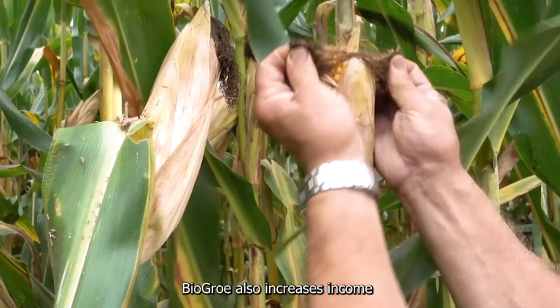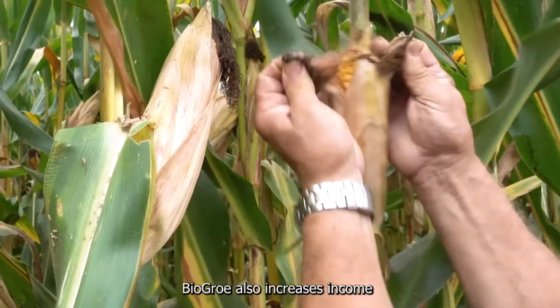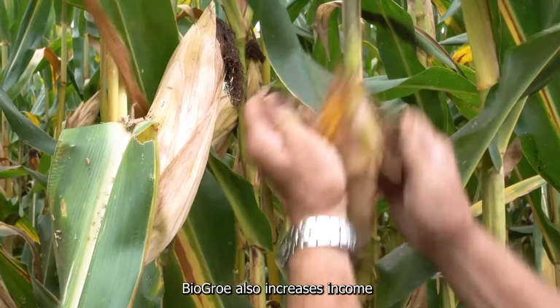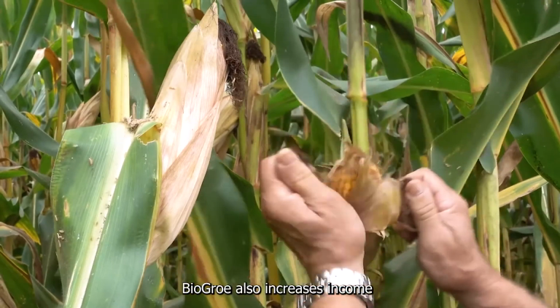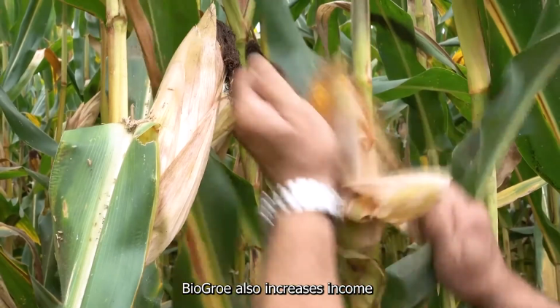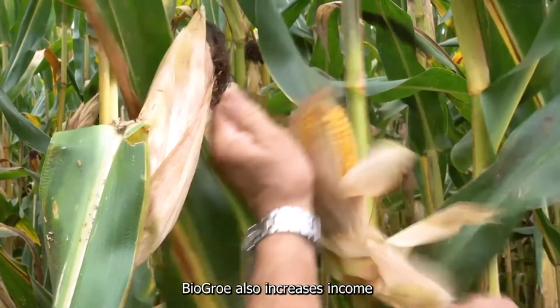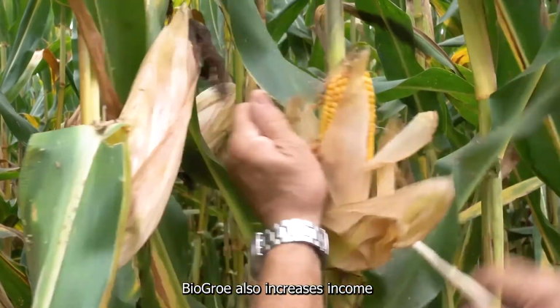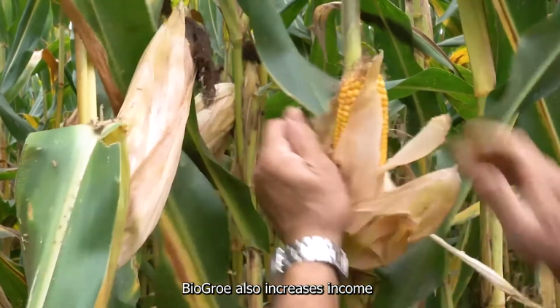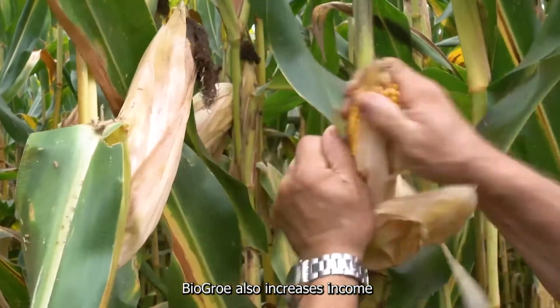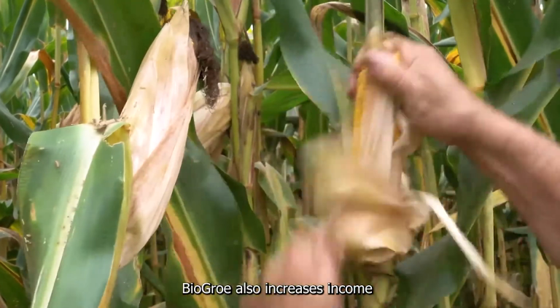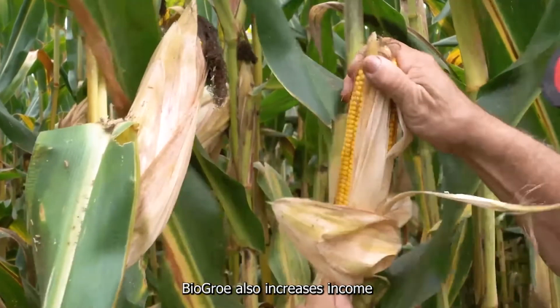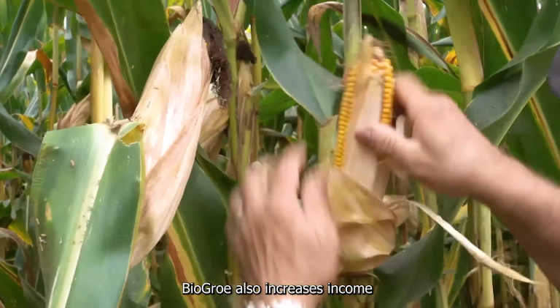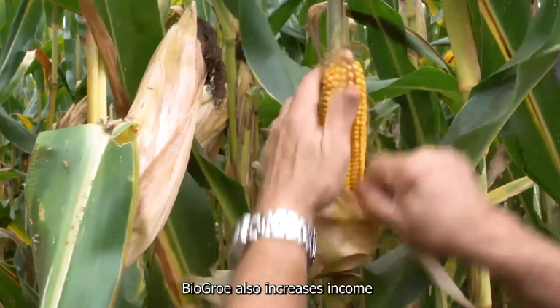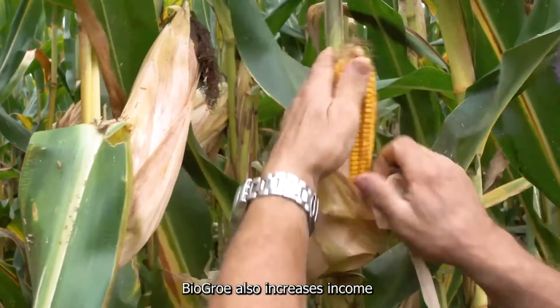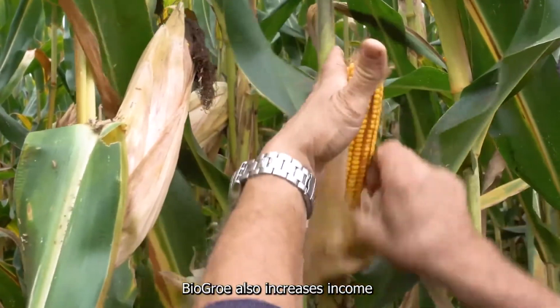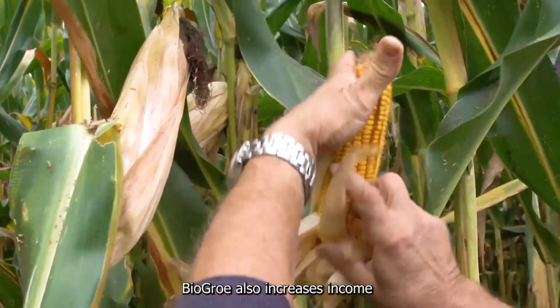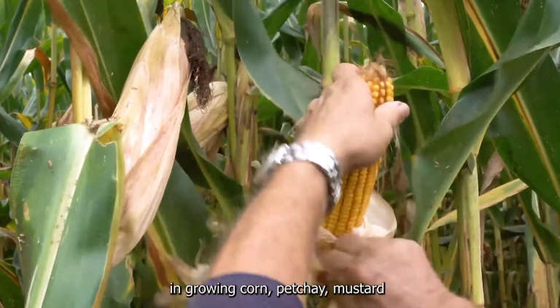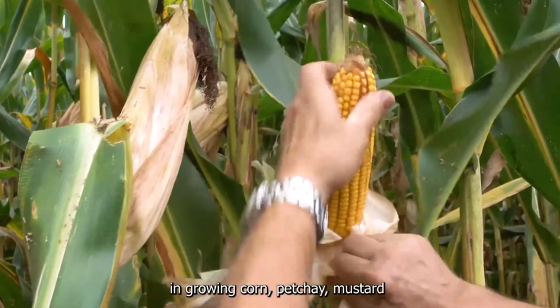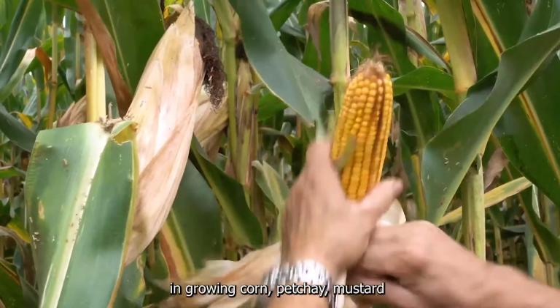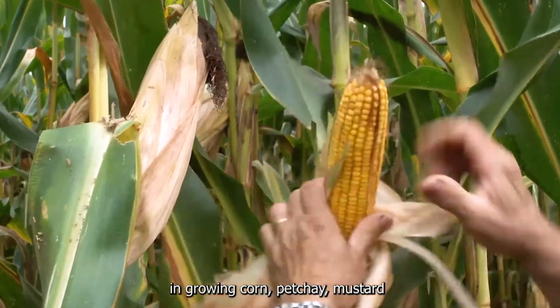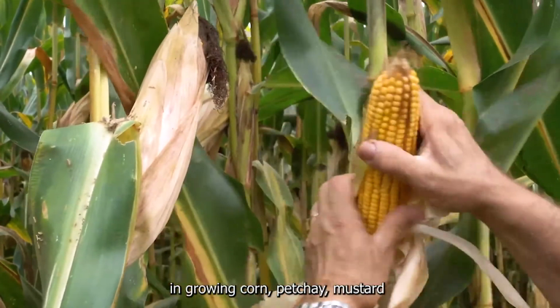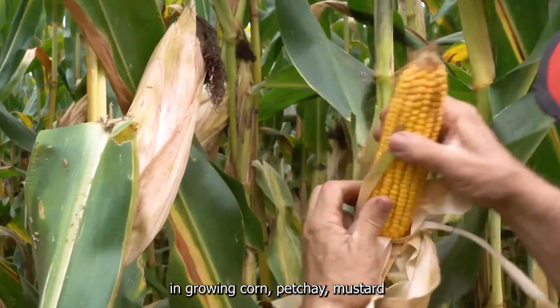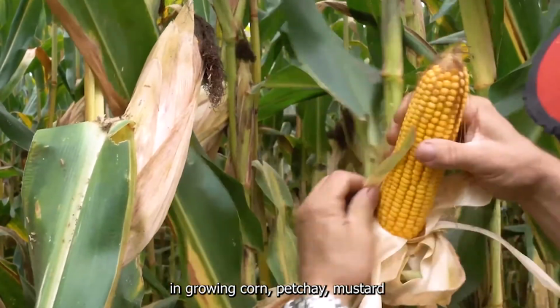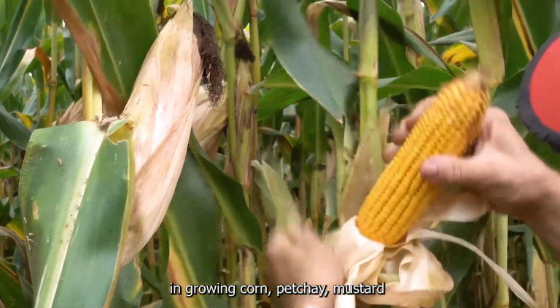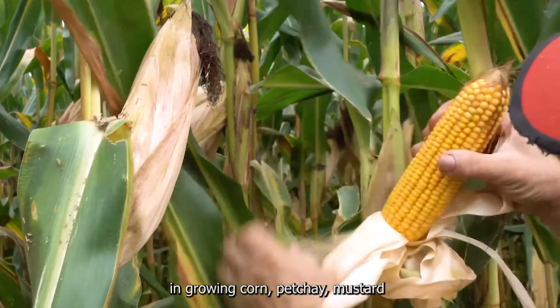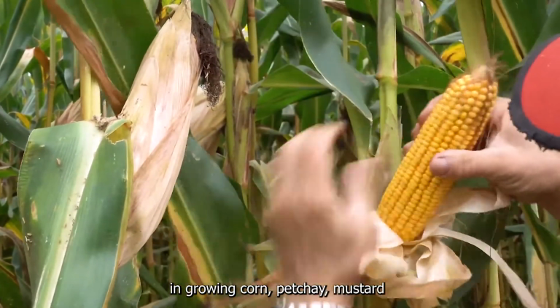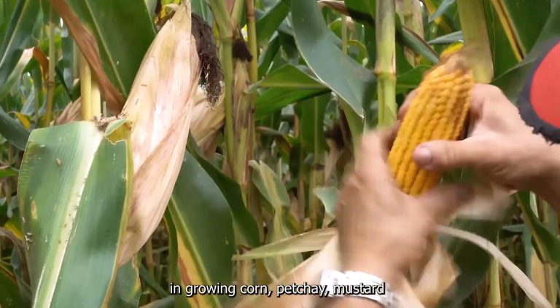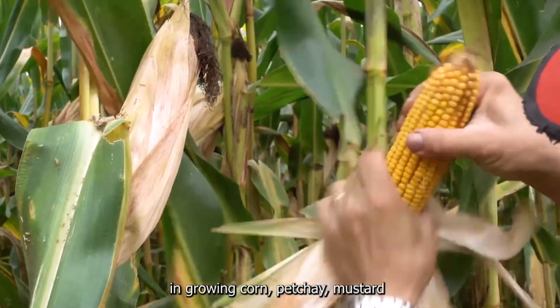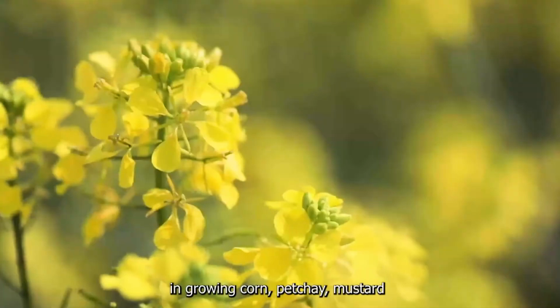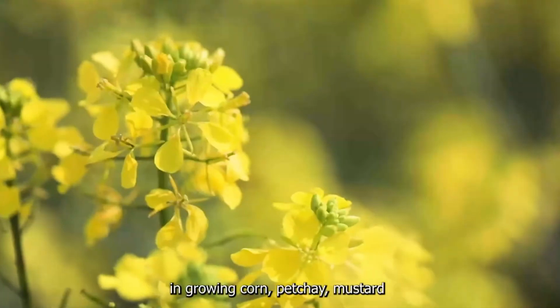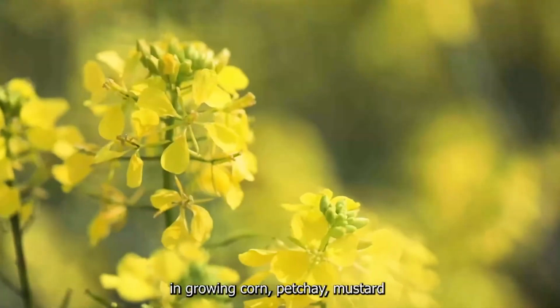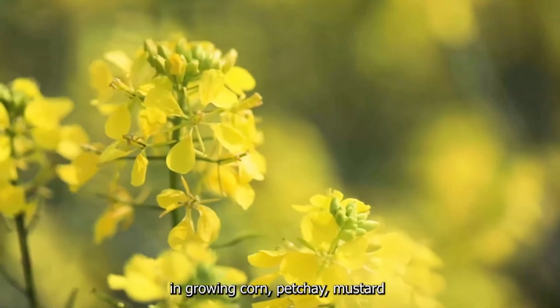BioGrow also increases income in growing corn, petchay, and mustard.